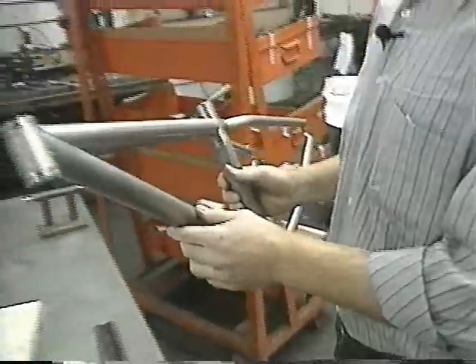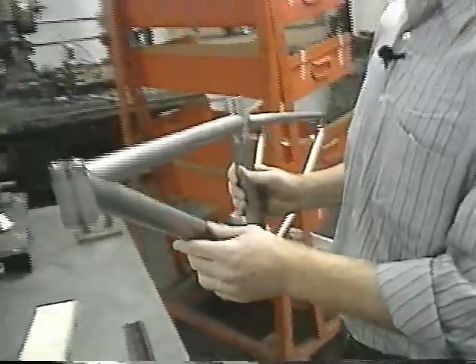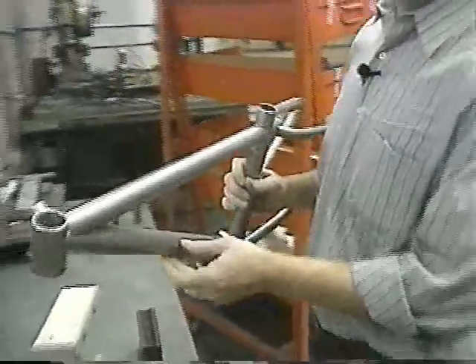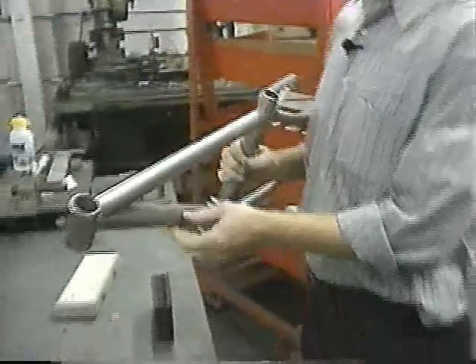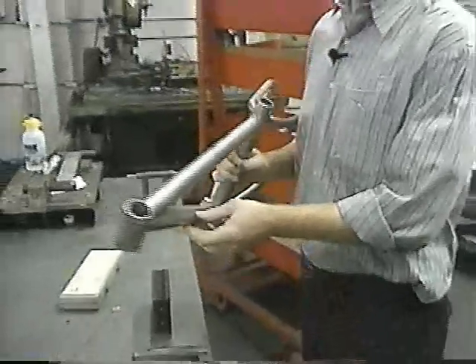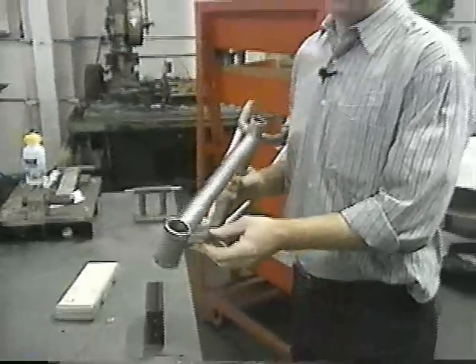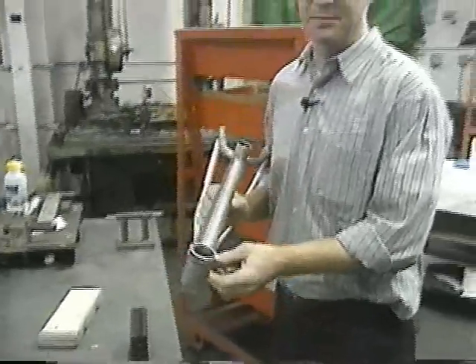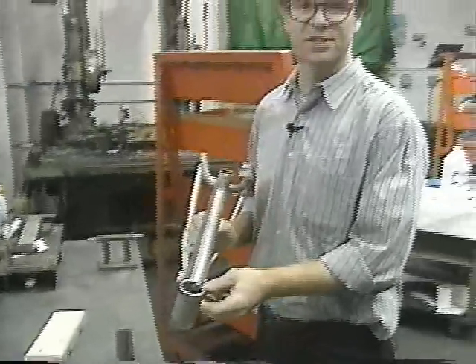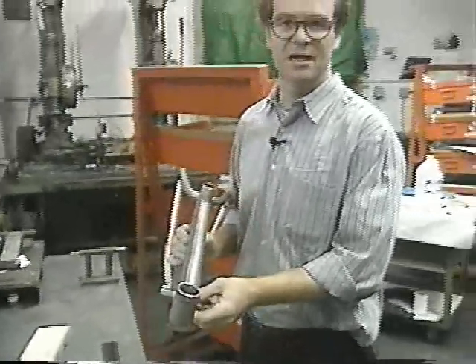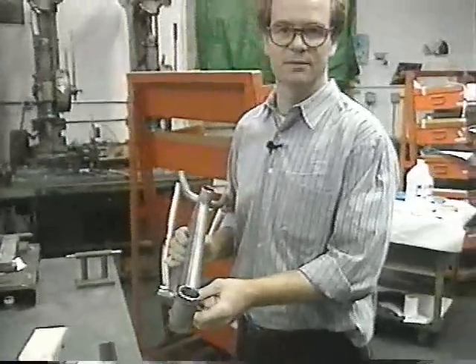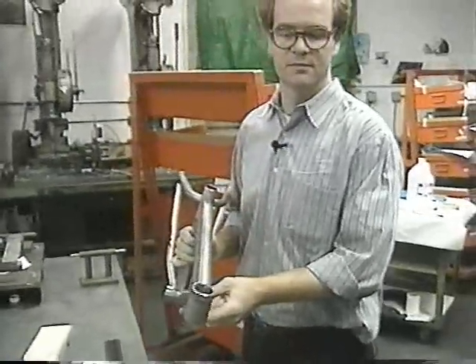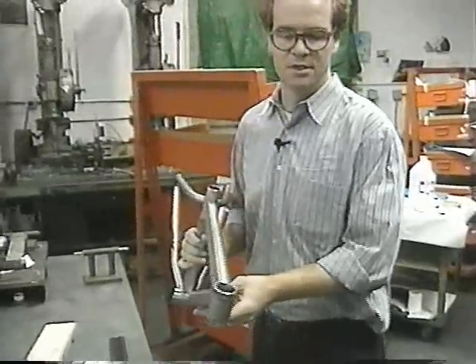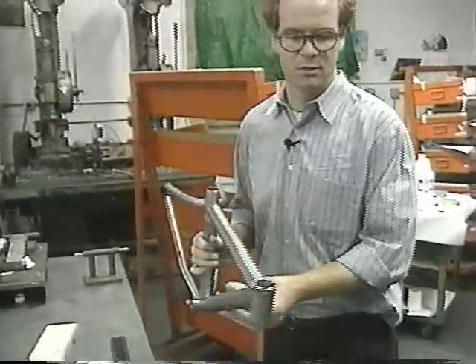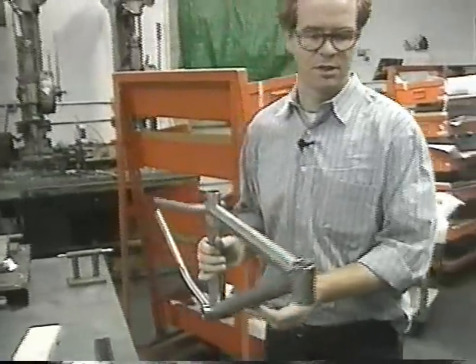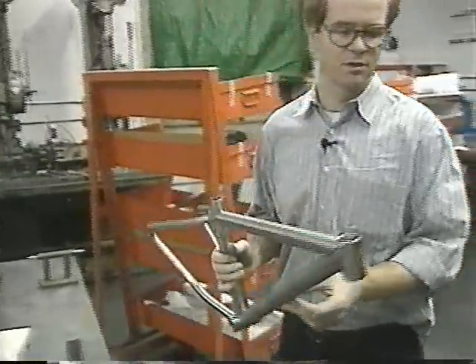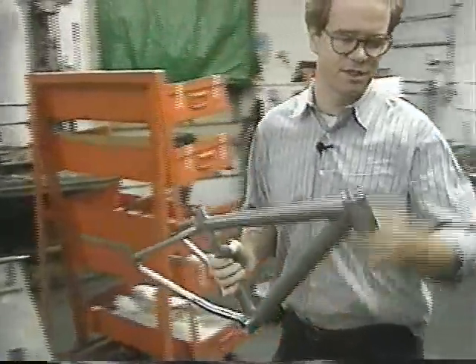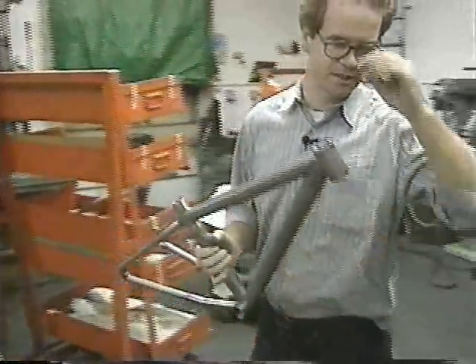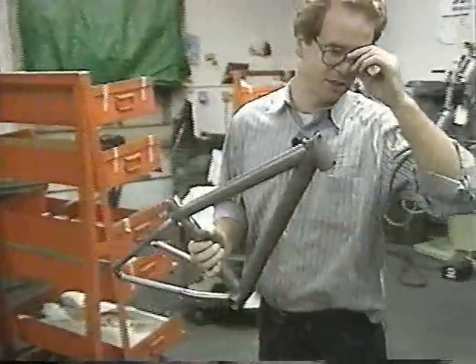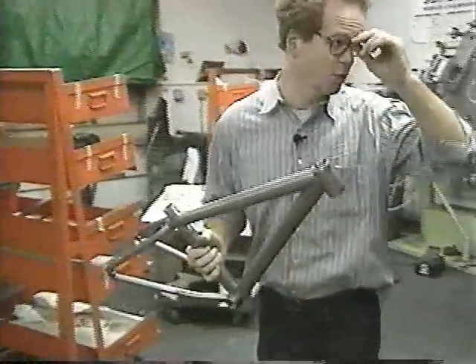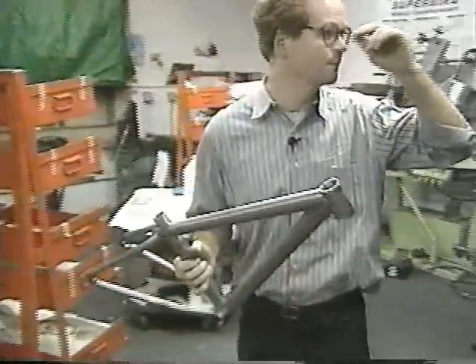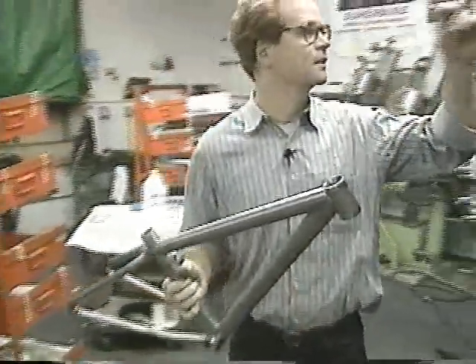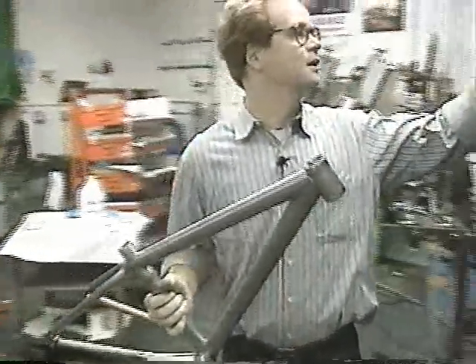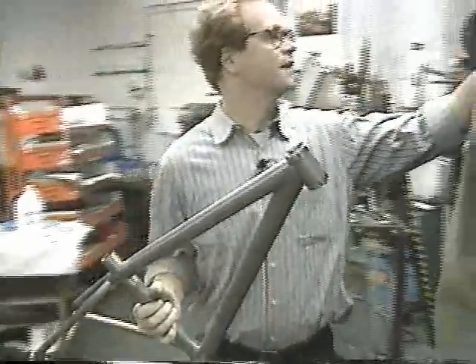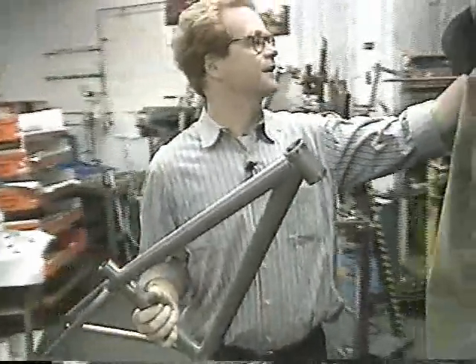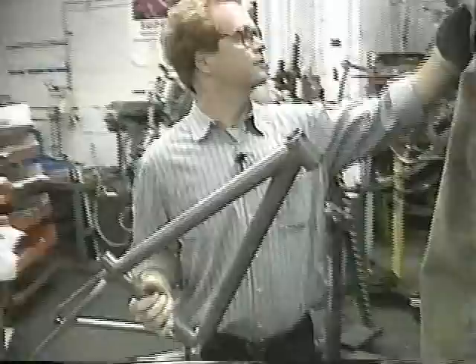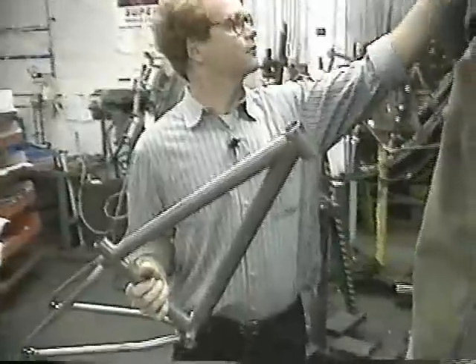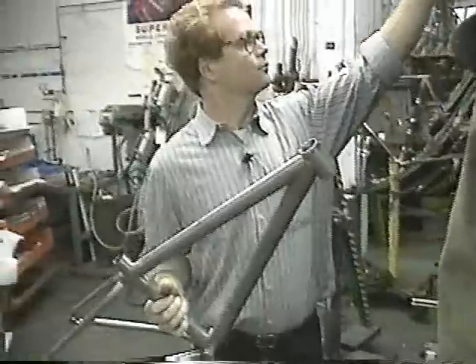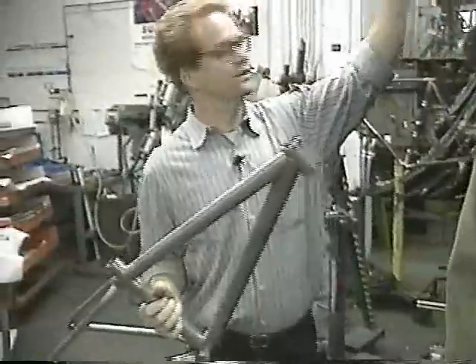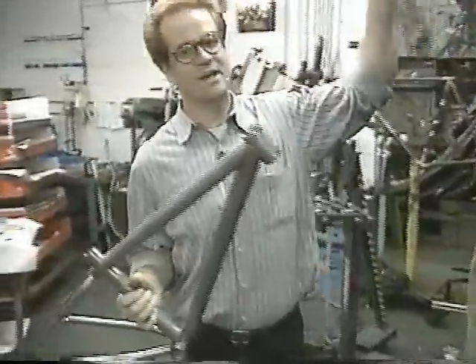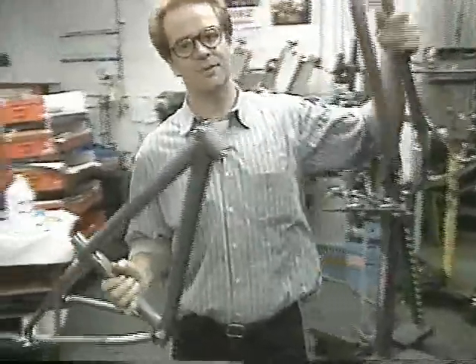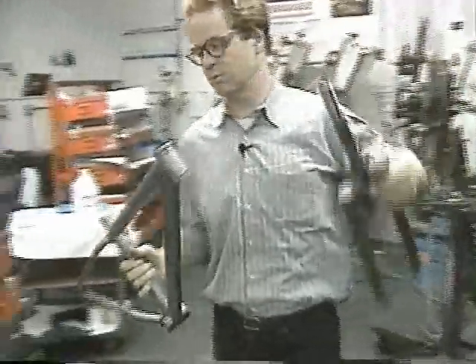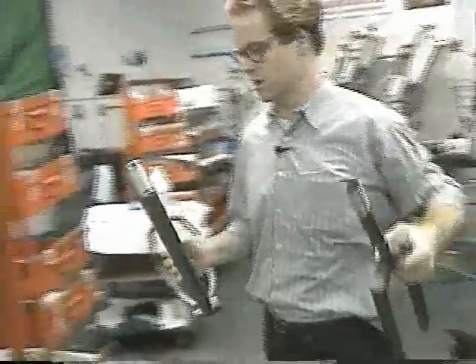This is our first tack frame in this tack run. What we're going to do is check to make sure that what we set up is what we wanted.